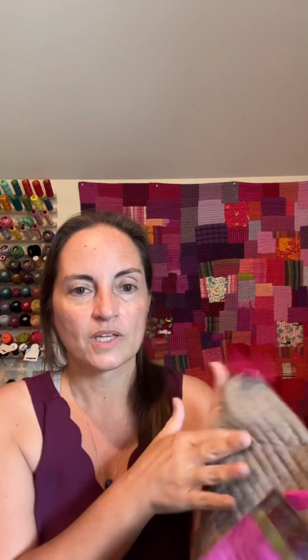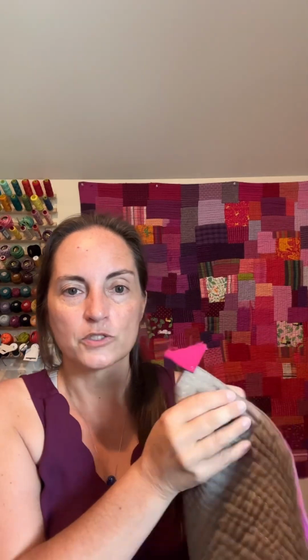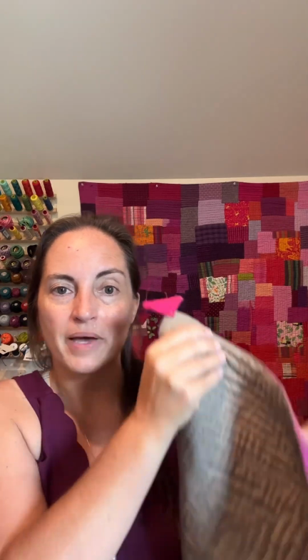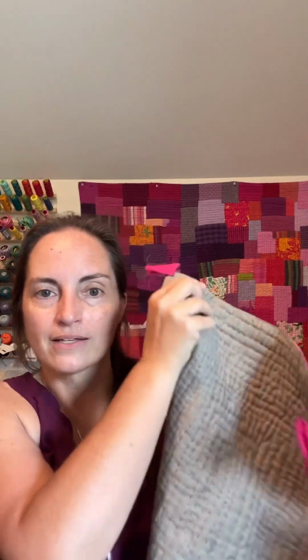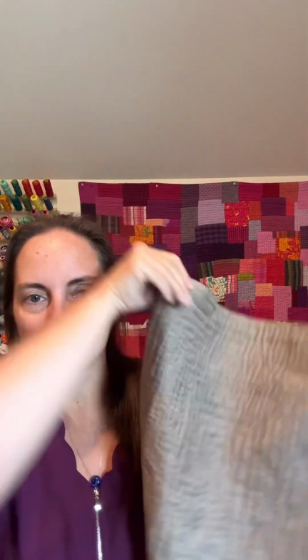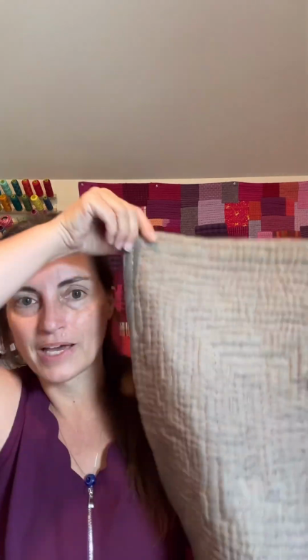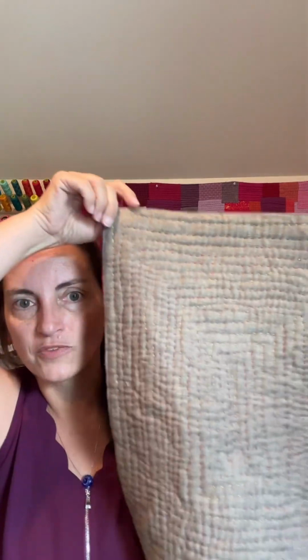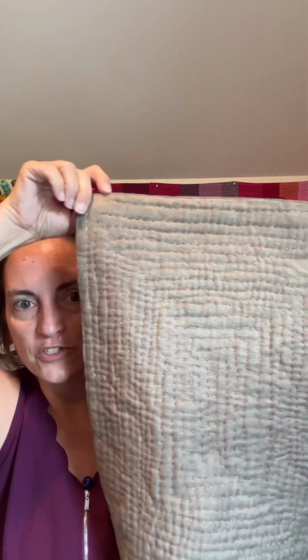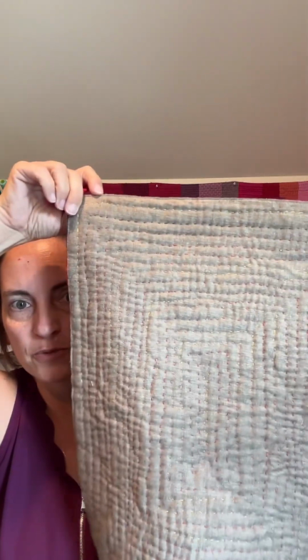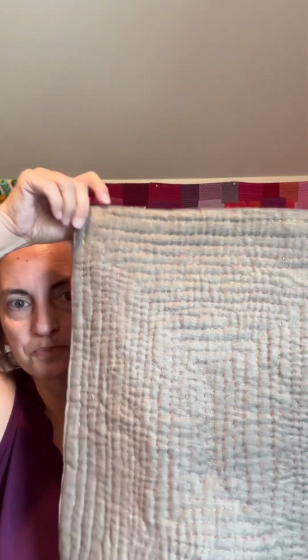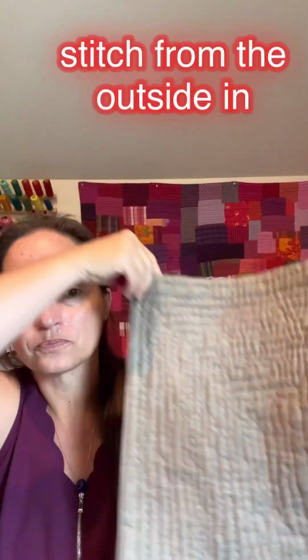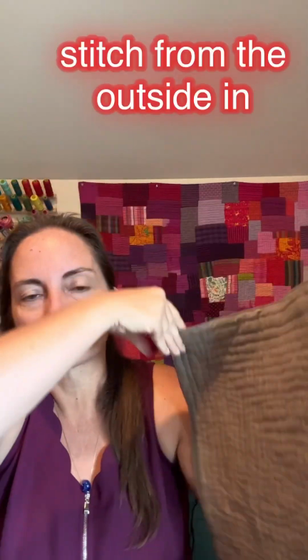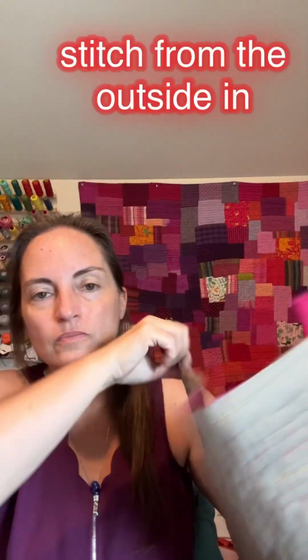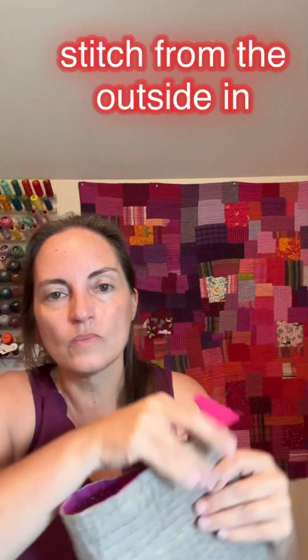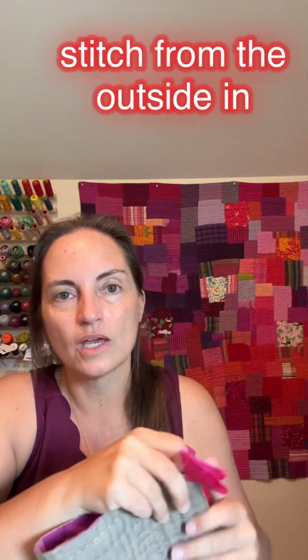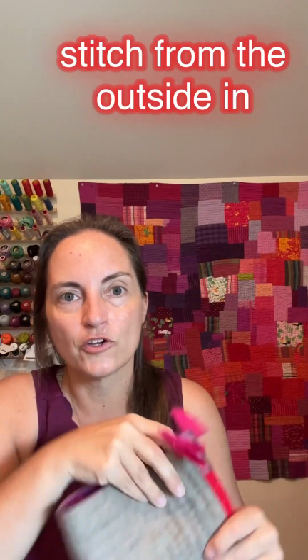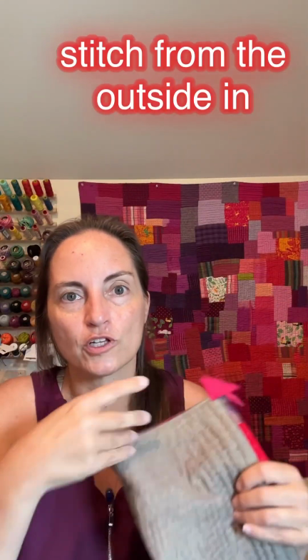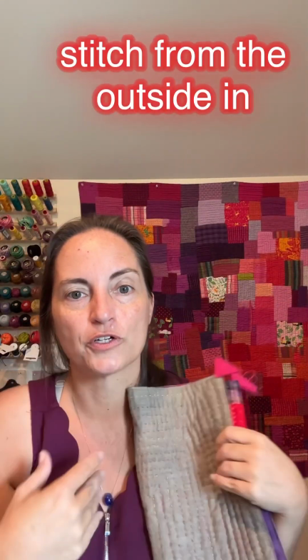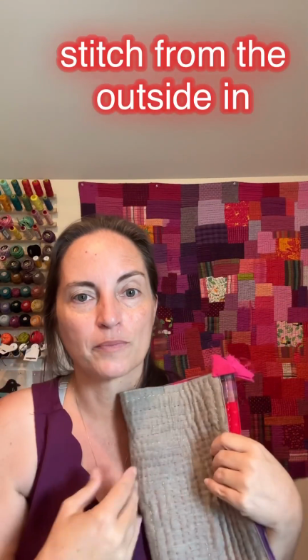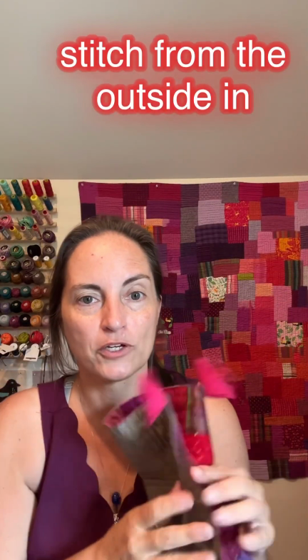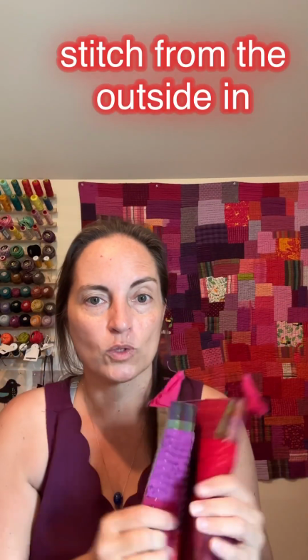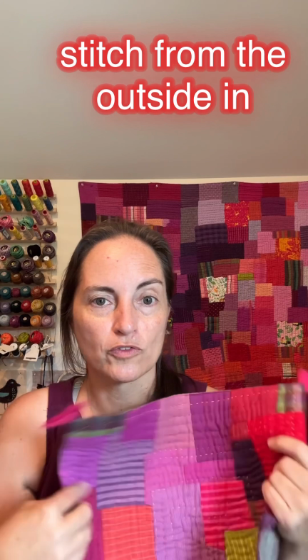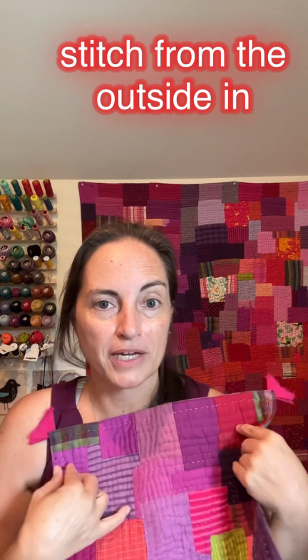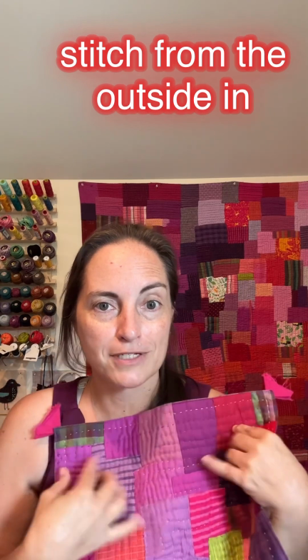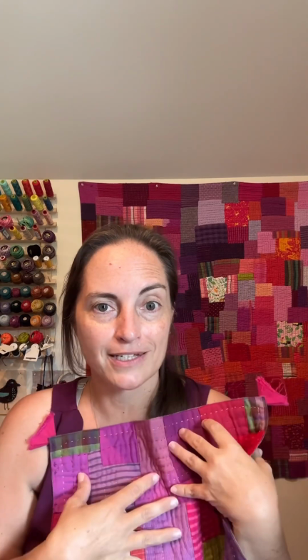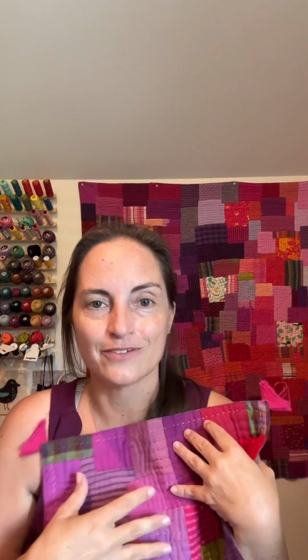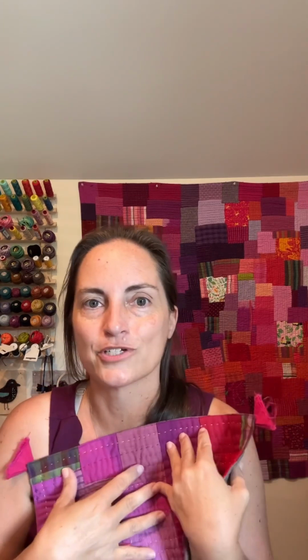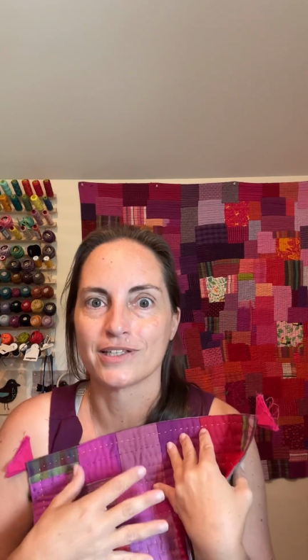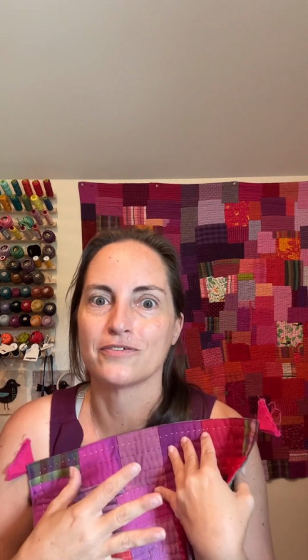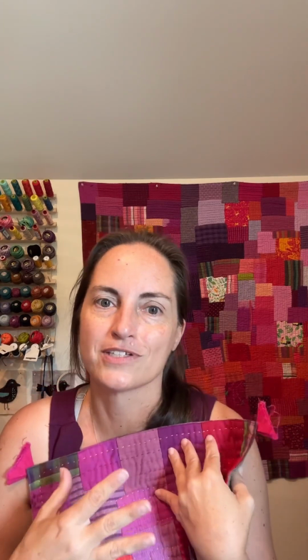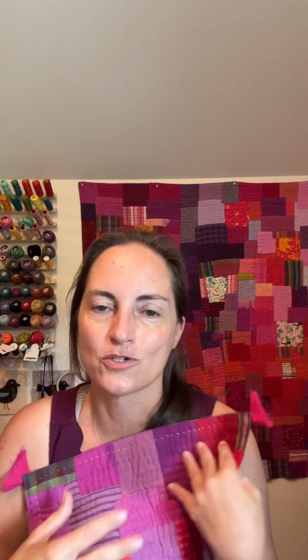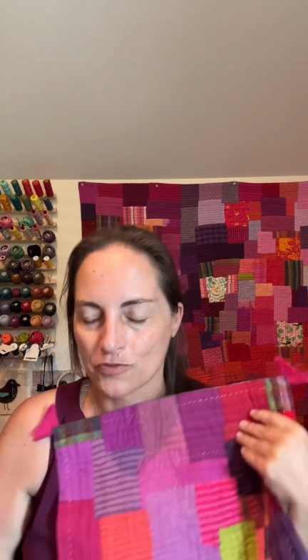Here's the back — the back's fun too. And you're going to learn how to make your quilt from the outside in, which I love. This is so different.